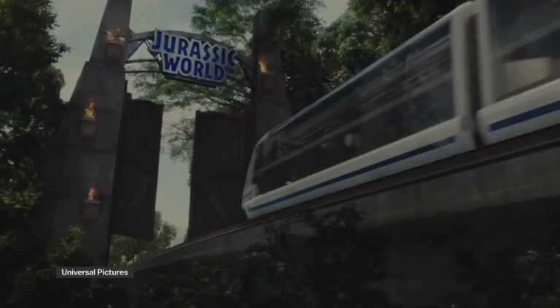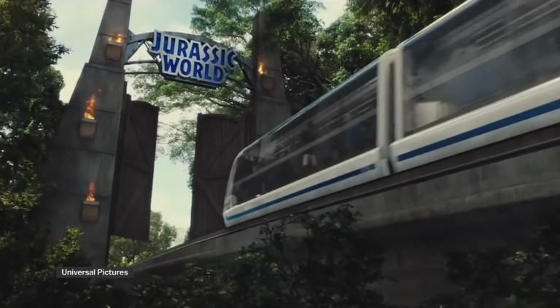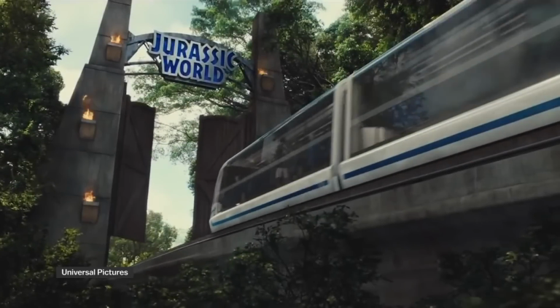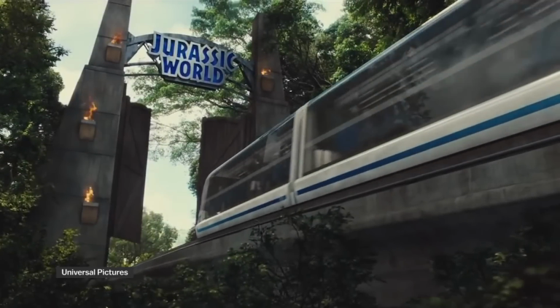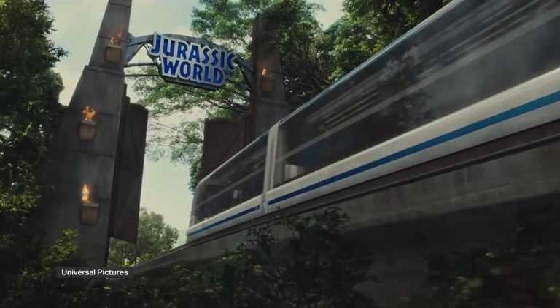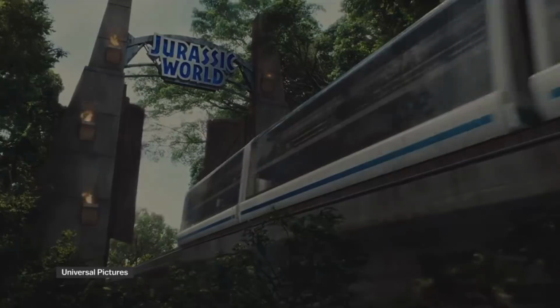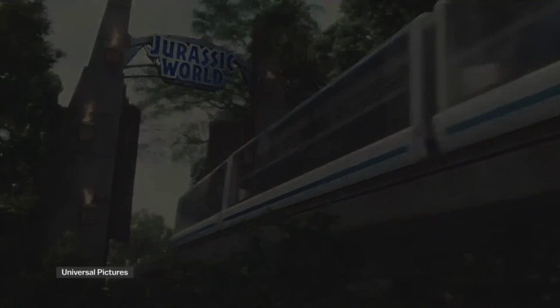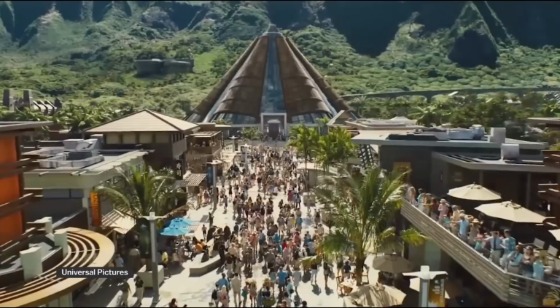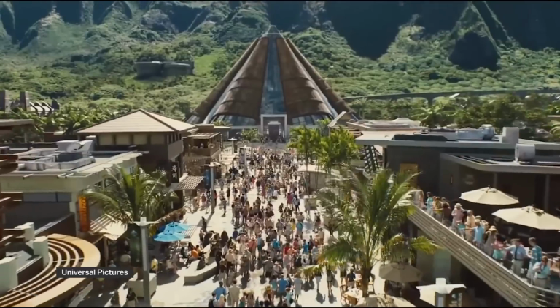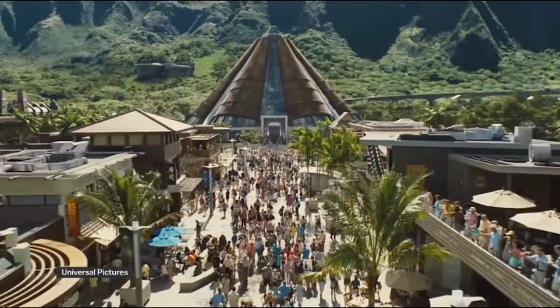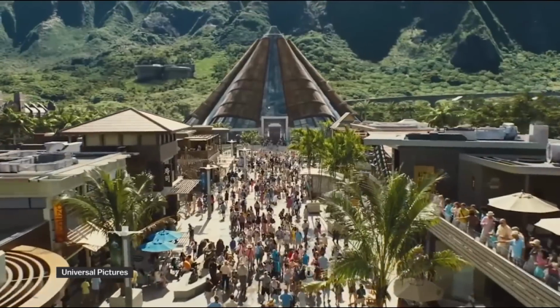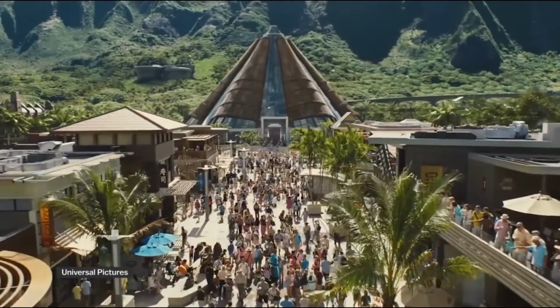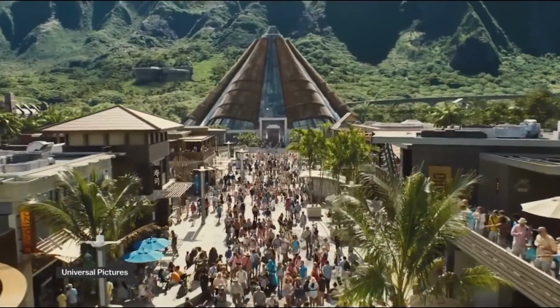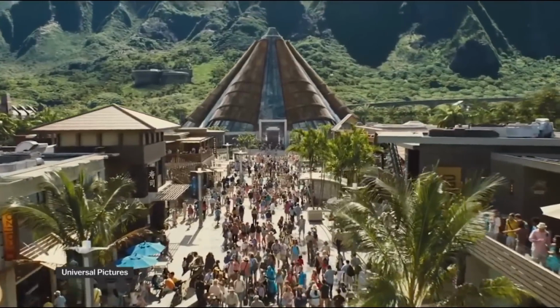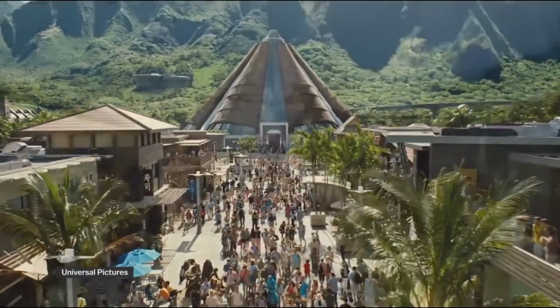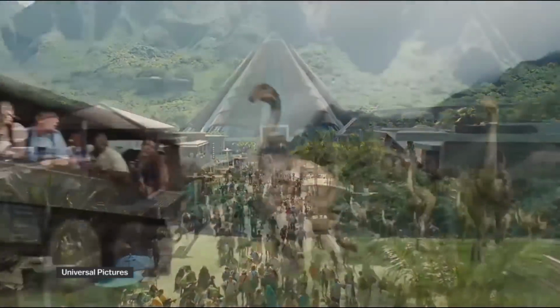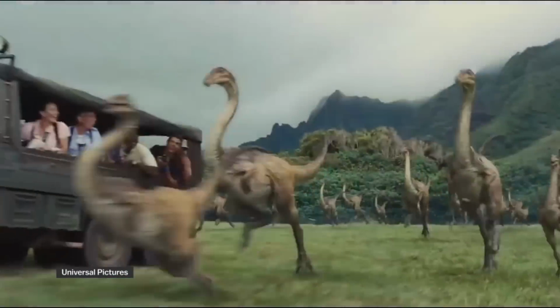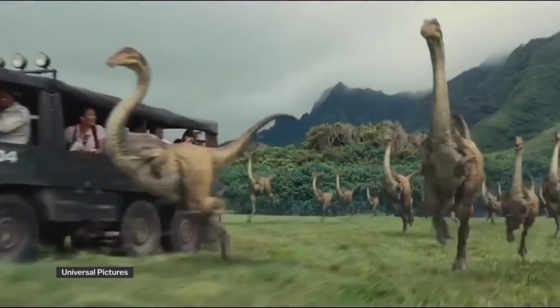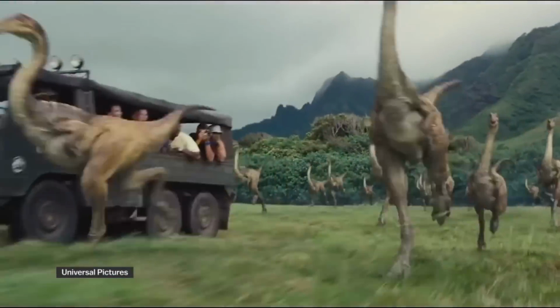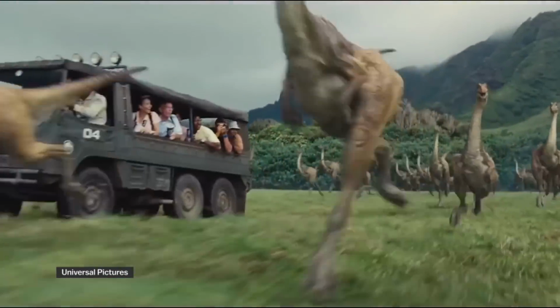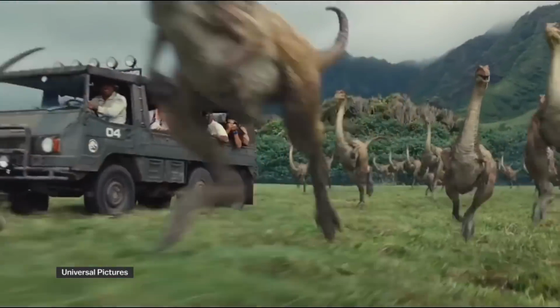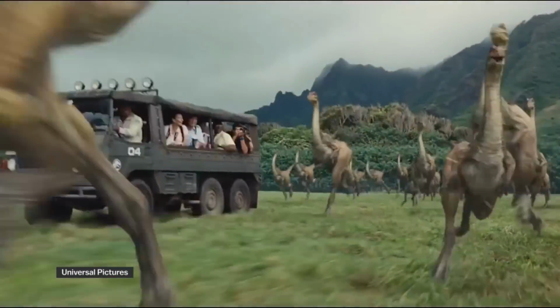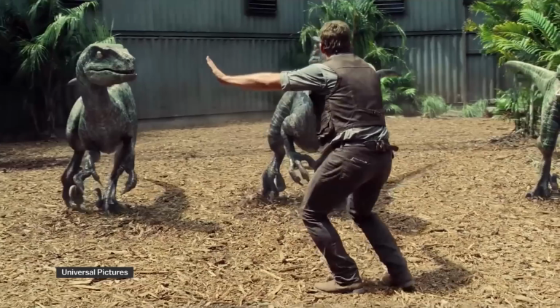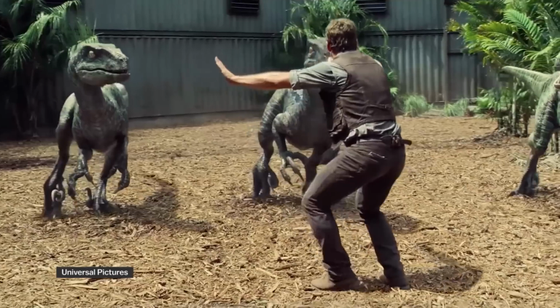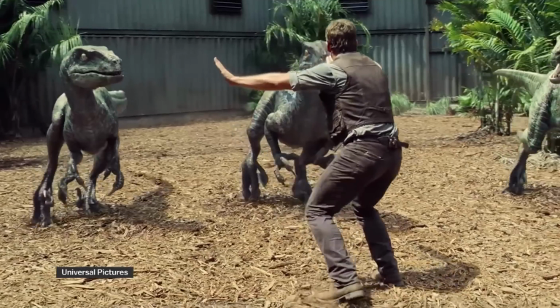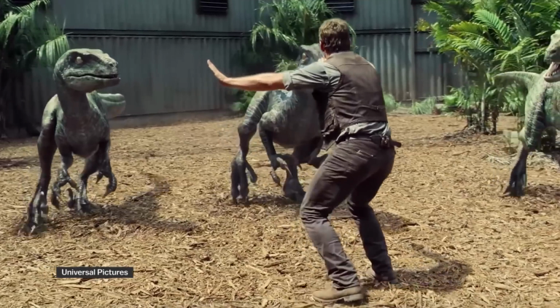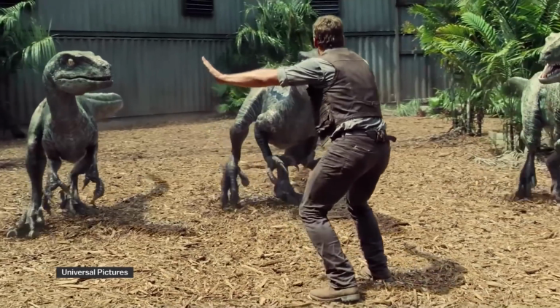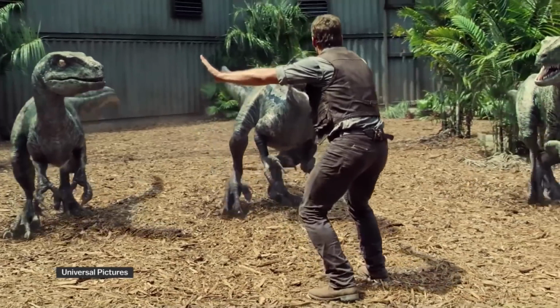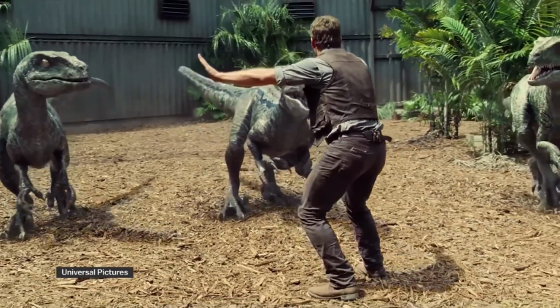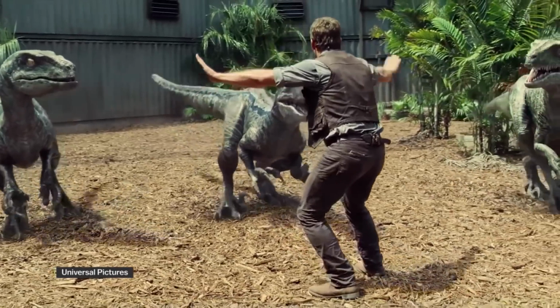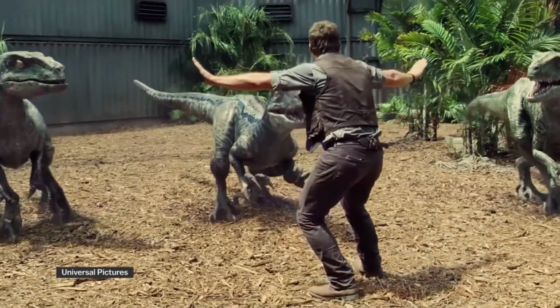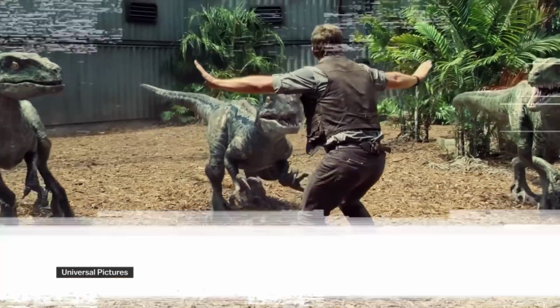Even the latest installment, Jurassic World, shot in ultra-high-definition 3D, features dinosaurs that are out of date.